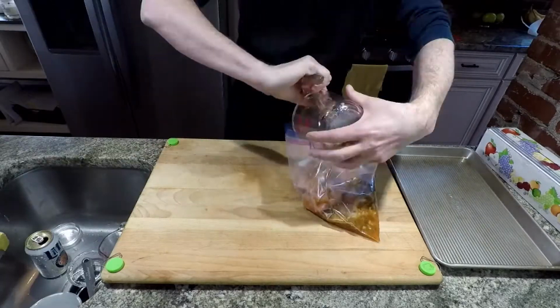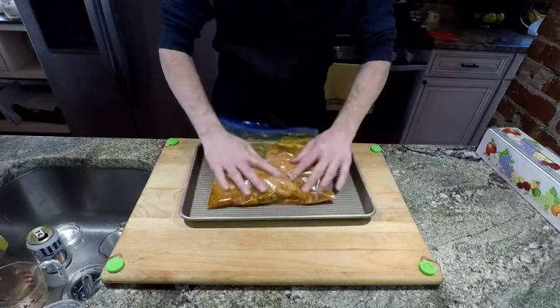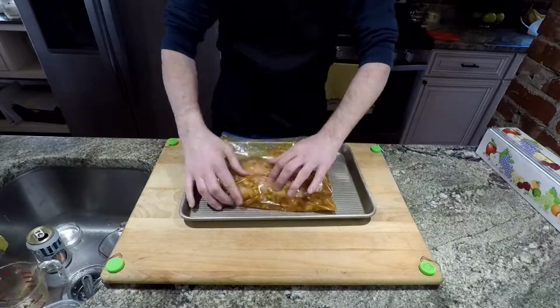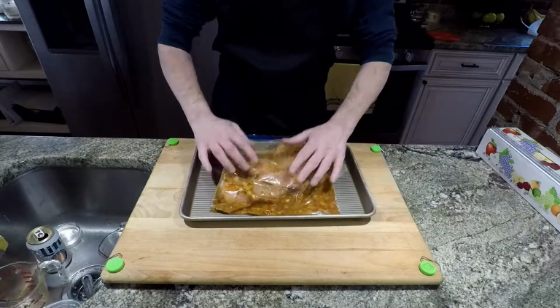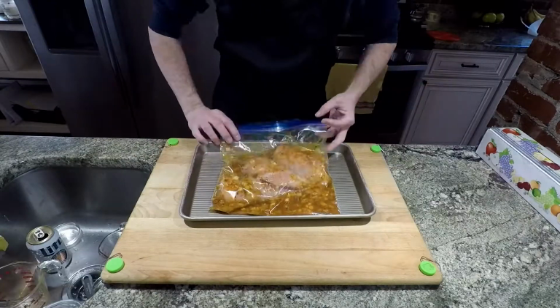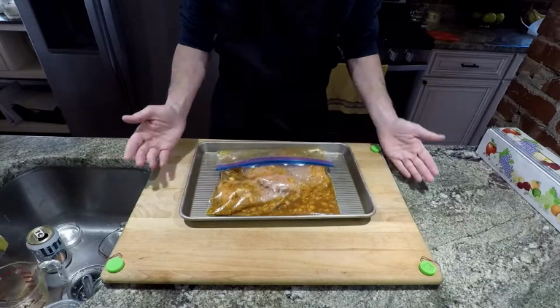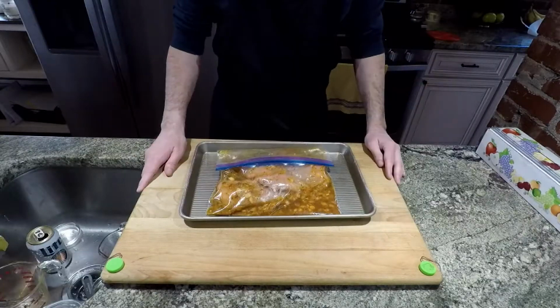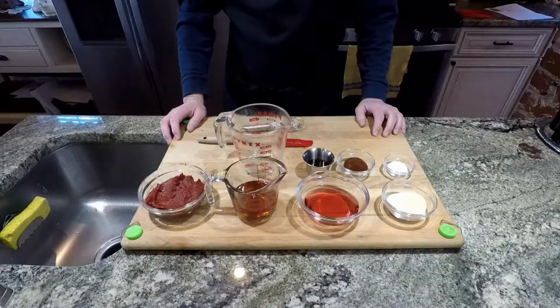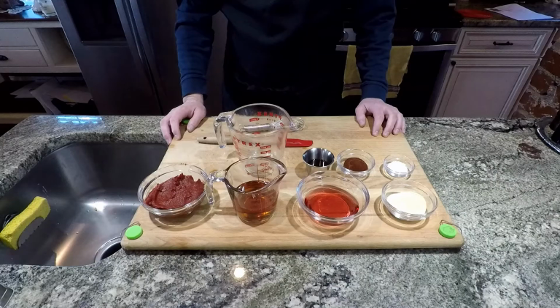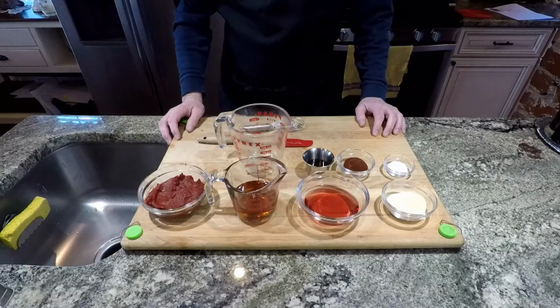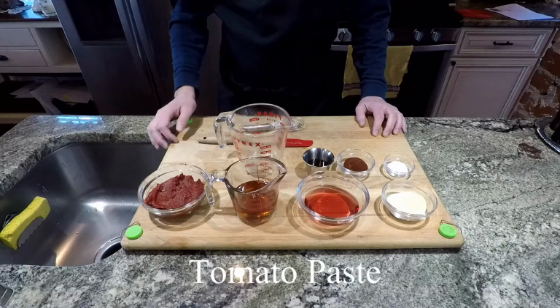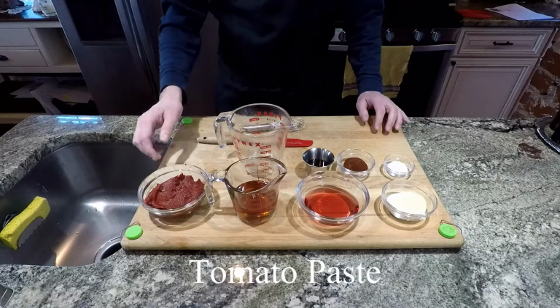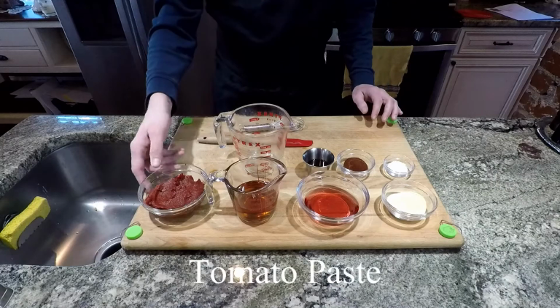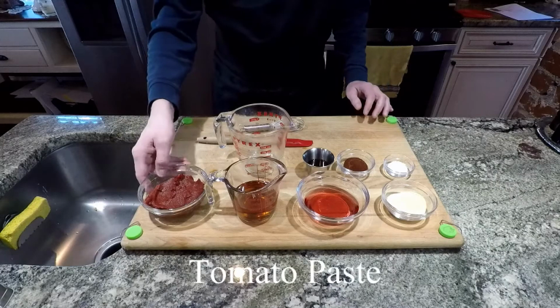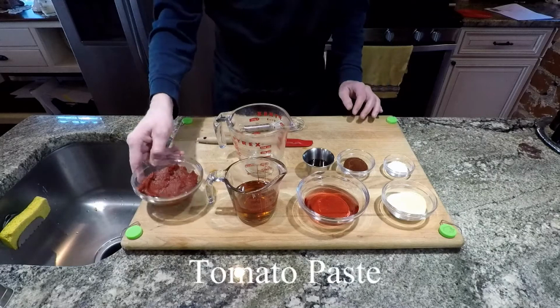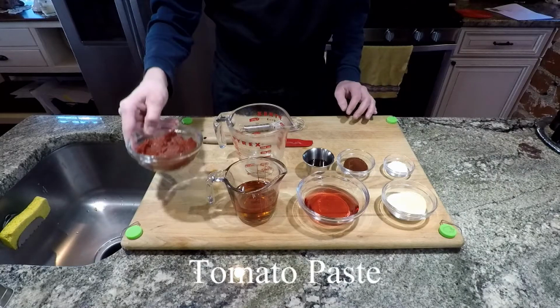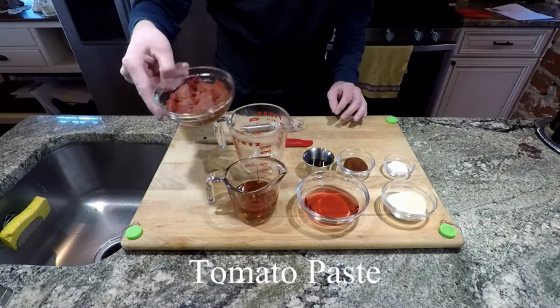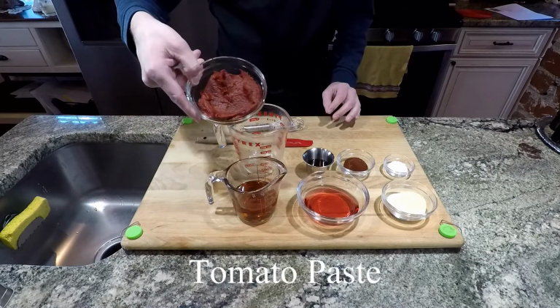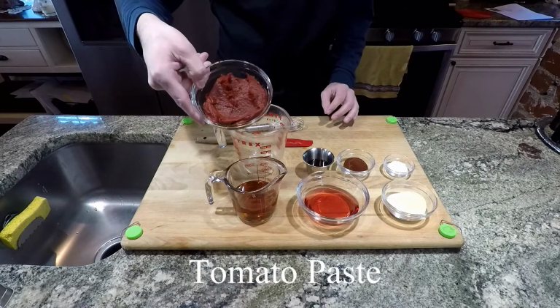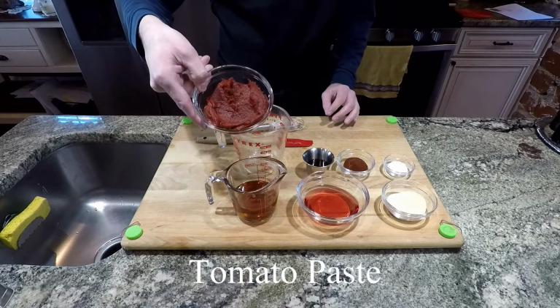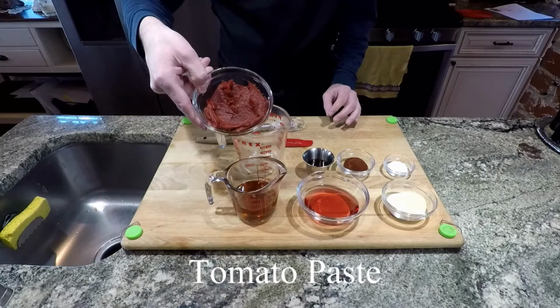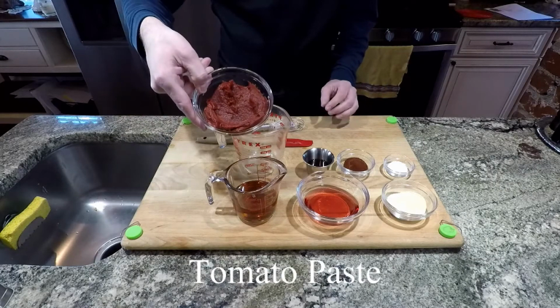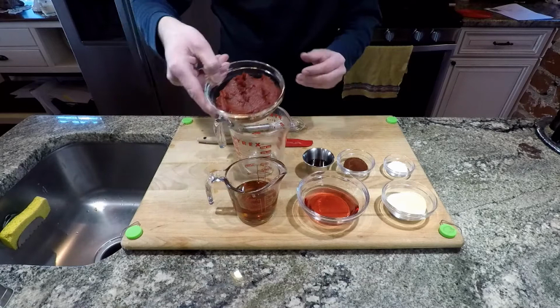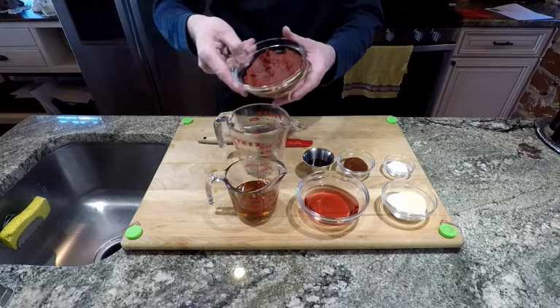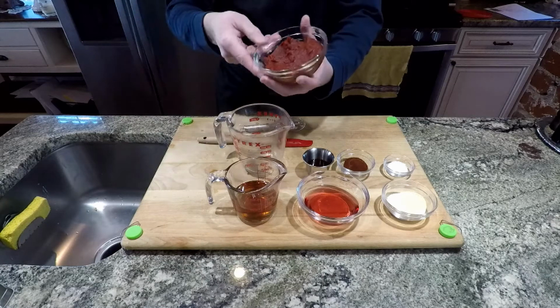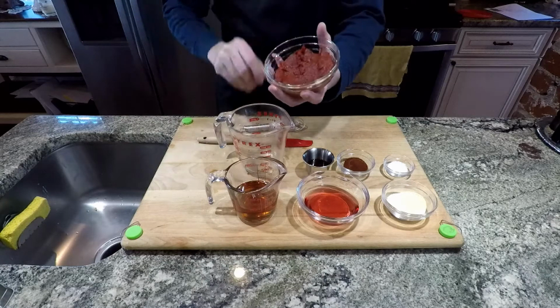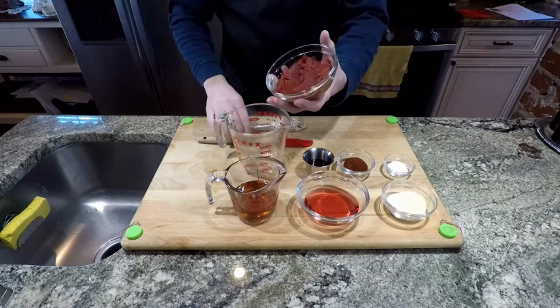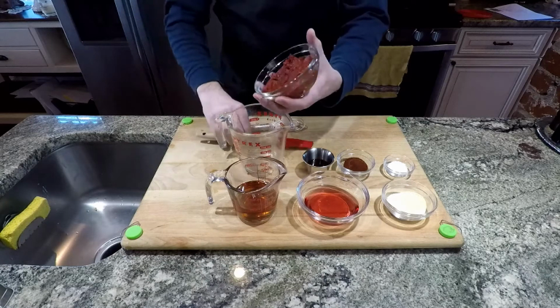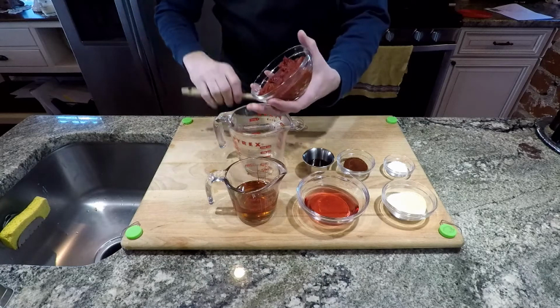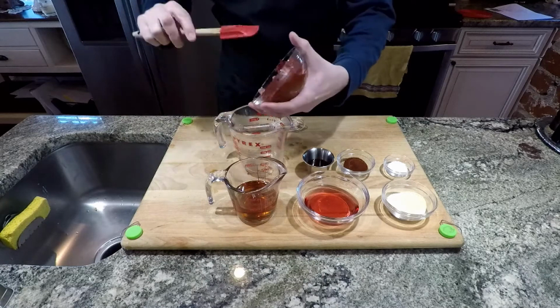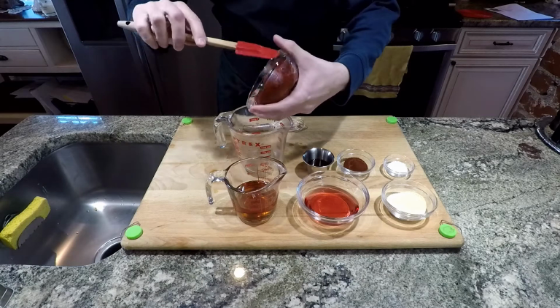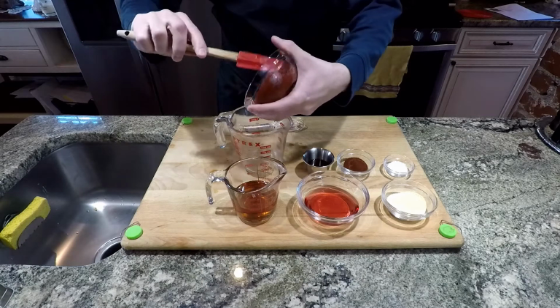Then we're going to go ahead and put the marinade in with the chicken. While that gets happy, let's make a barbecue sauce.